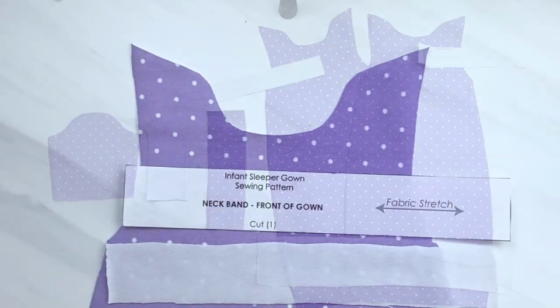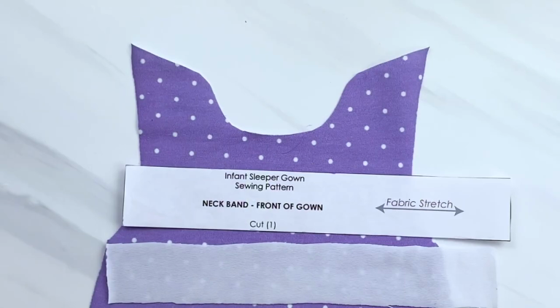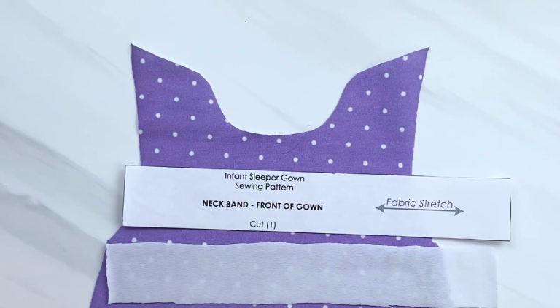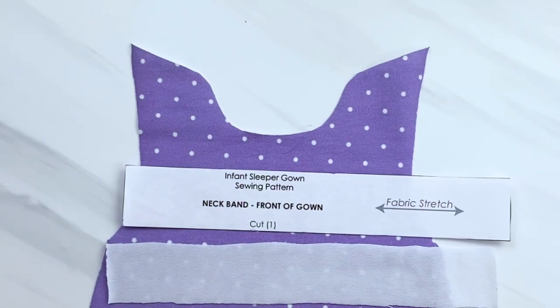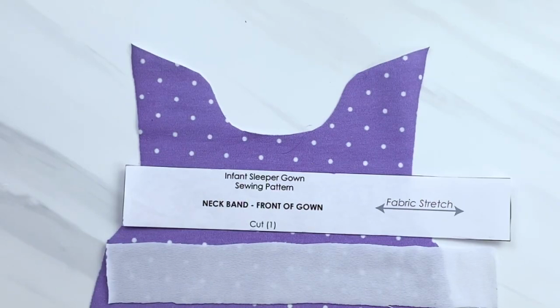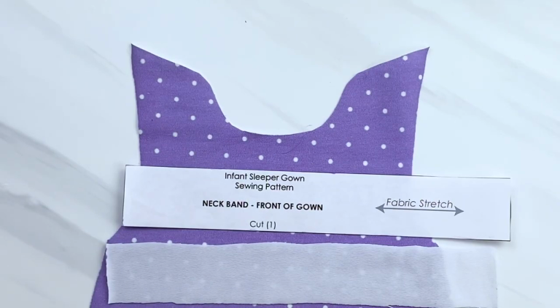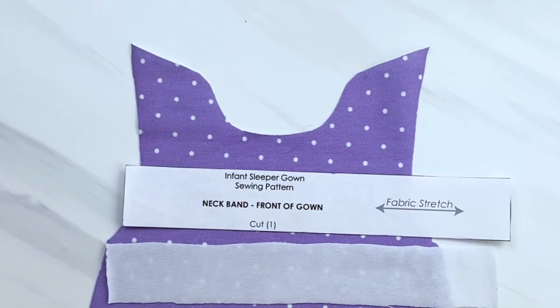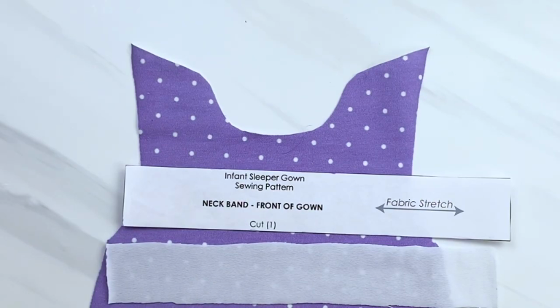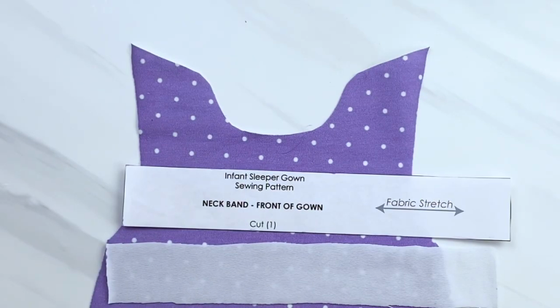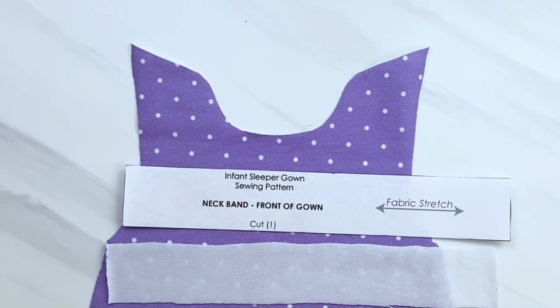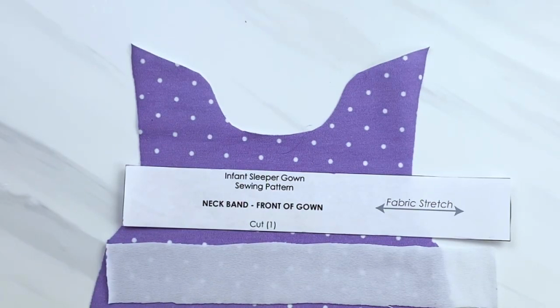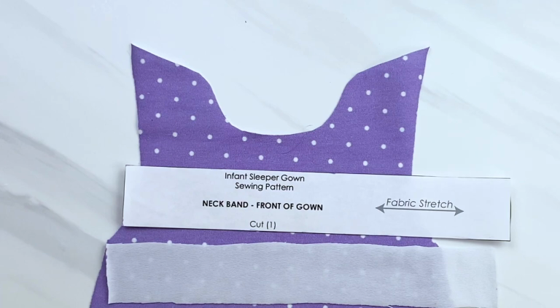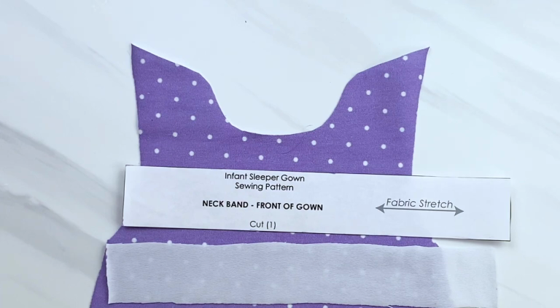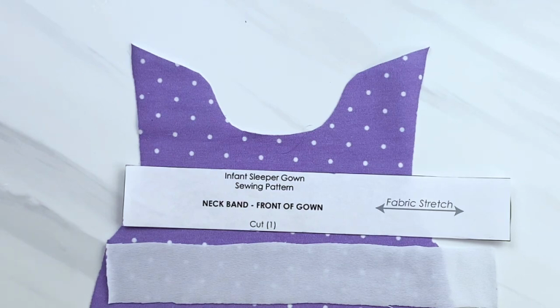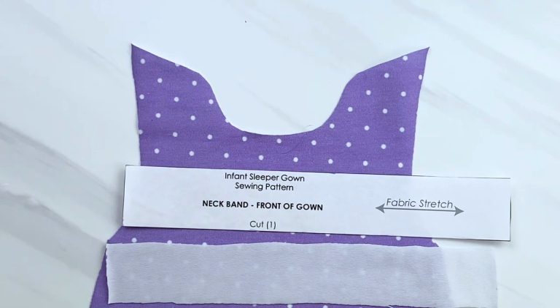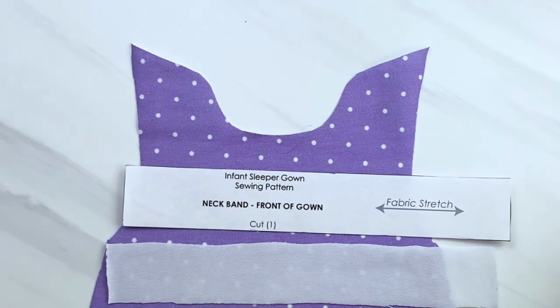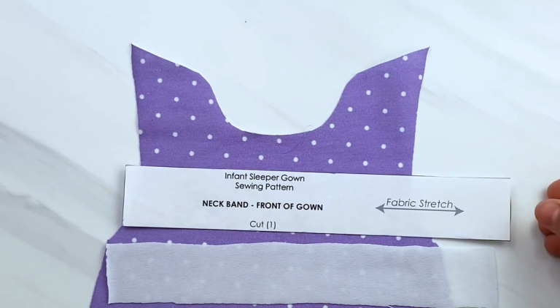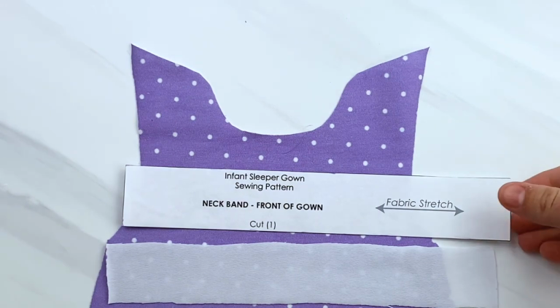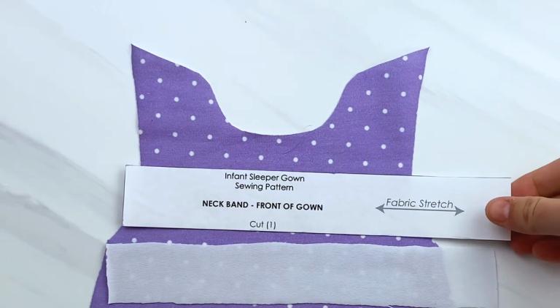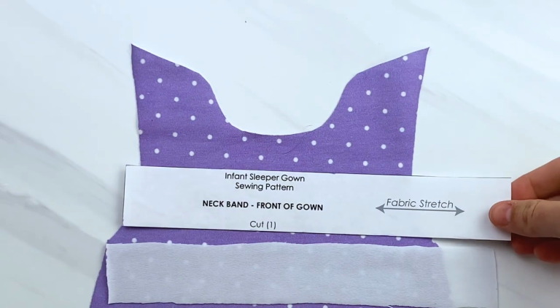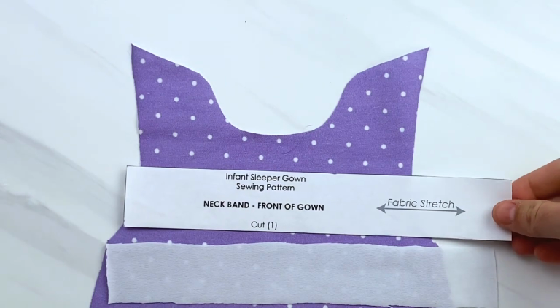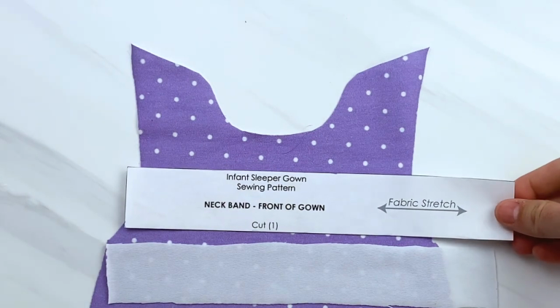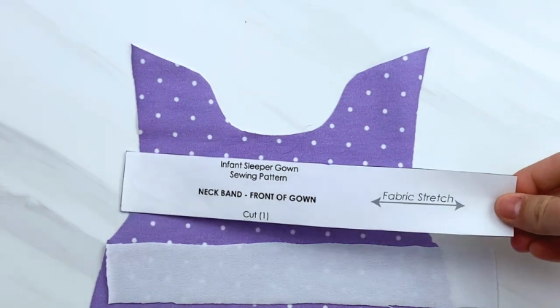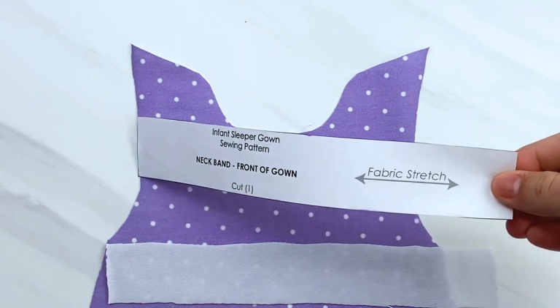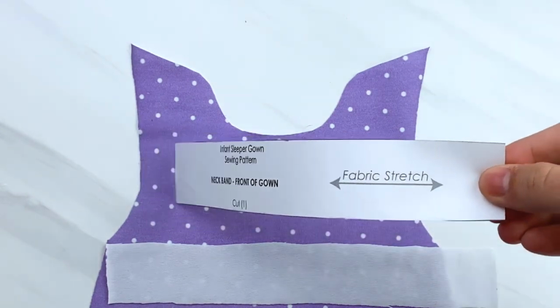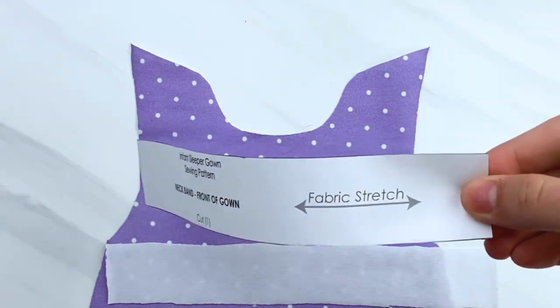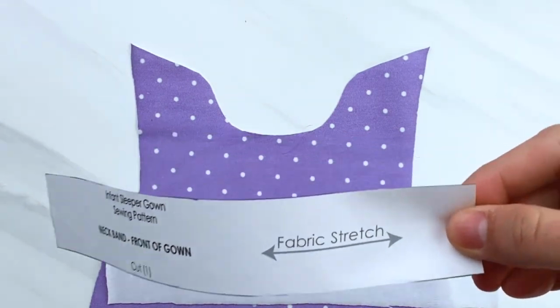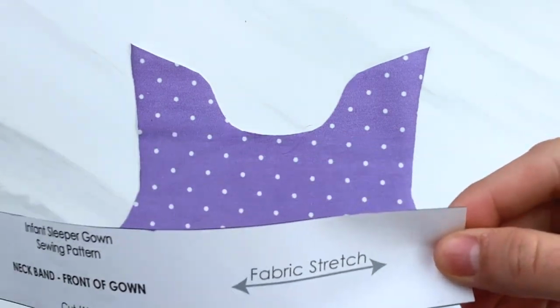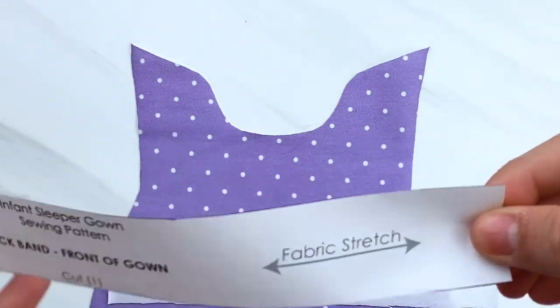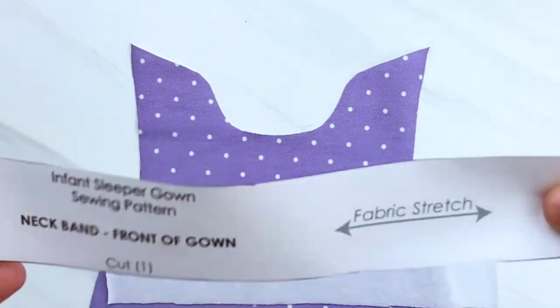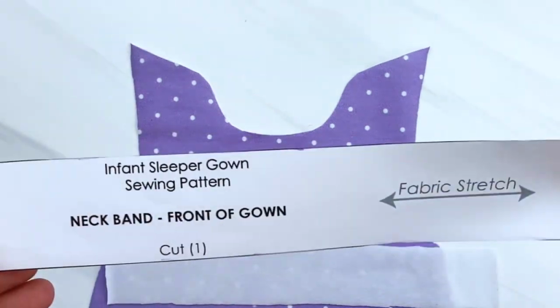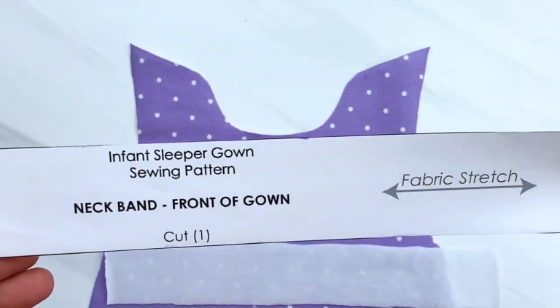If you are cutting your fabric, keep your pattern piece with the fabric piece so that you don't get it mixed up.